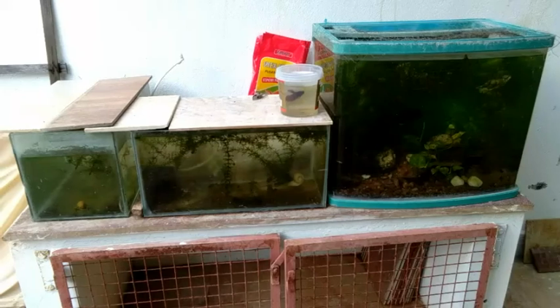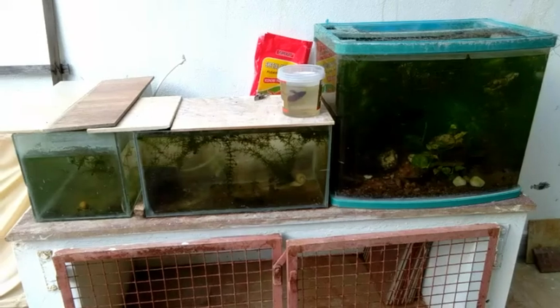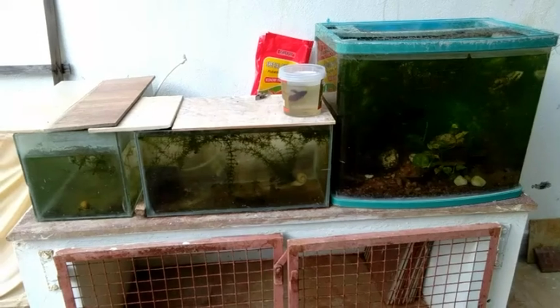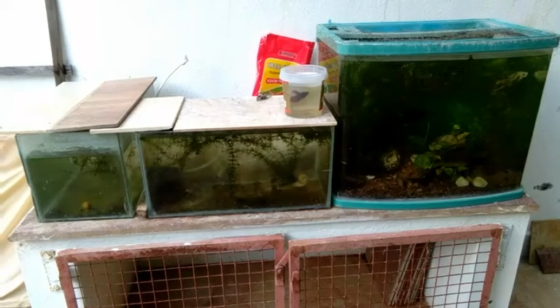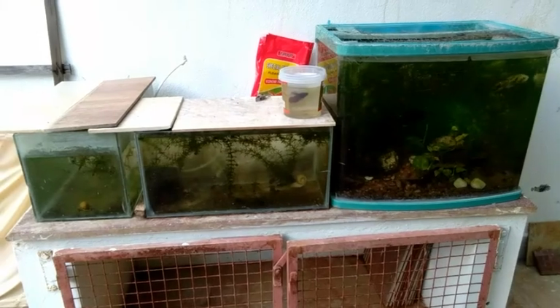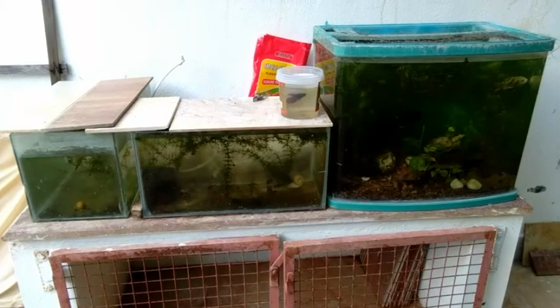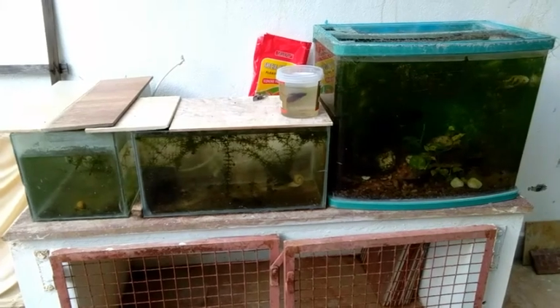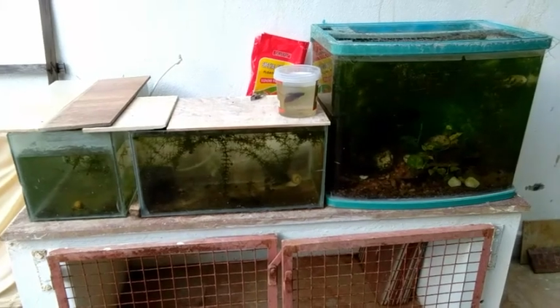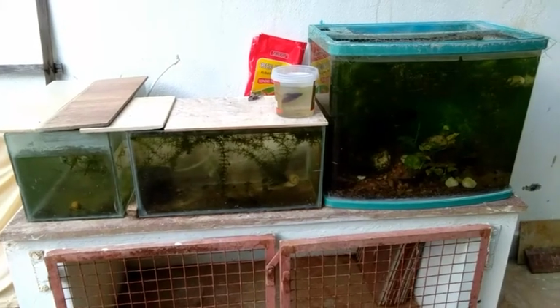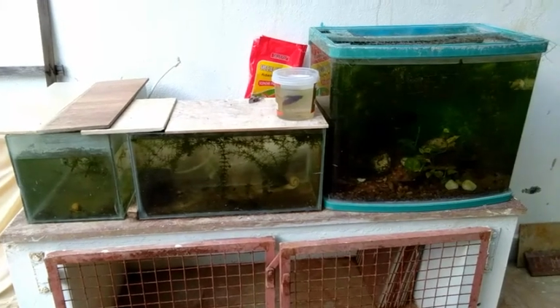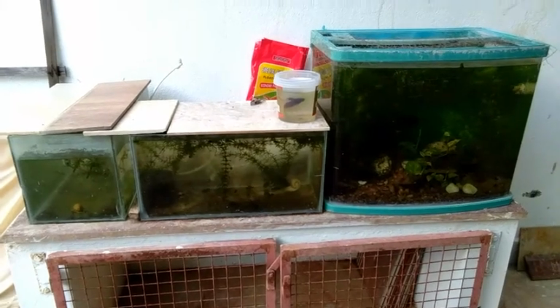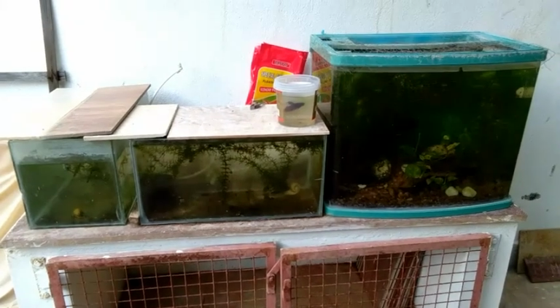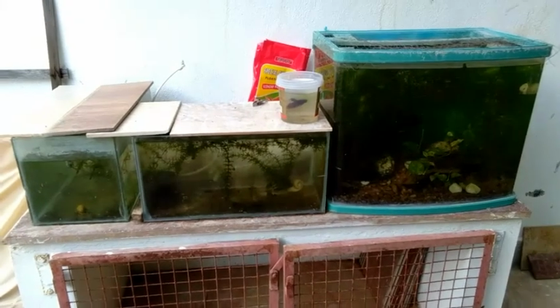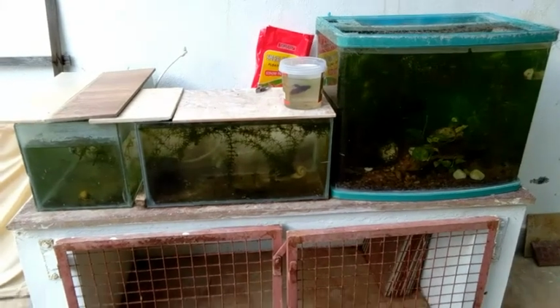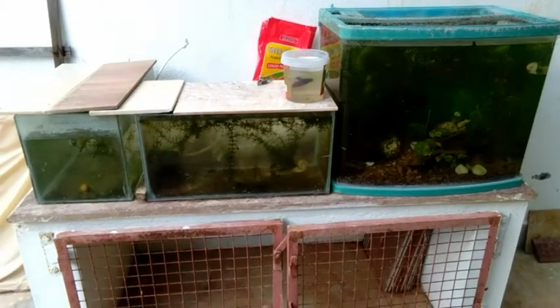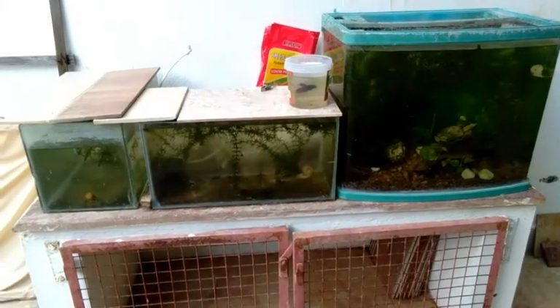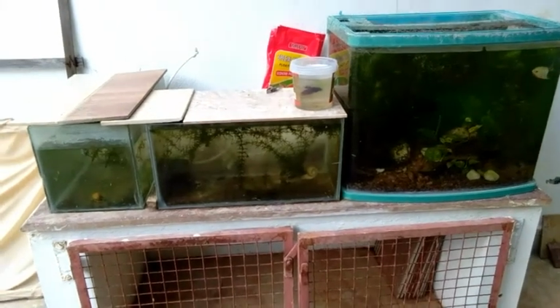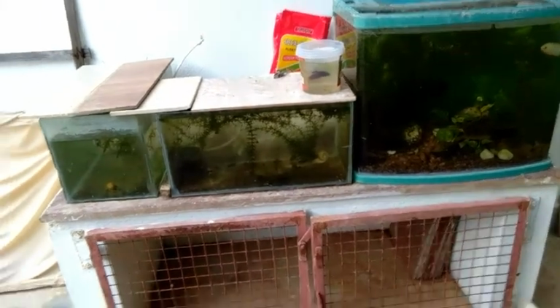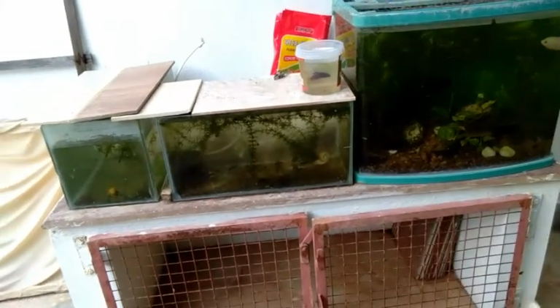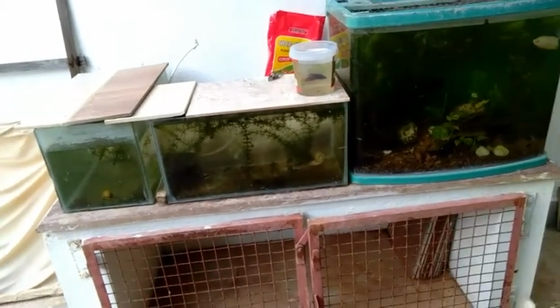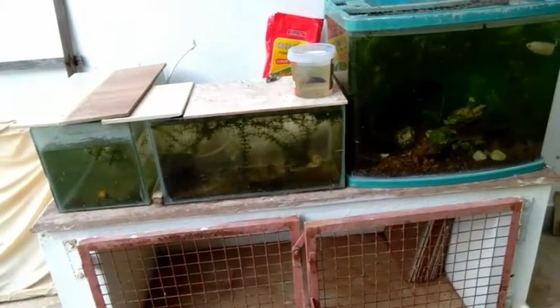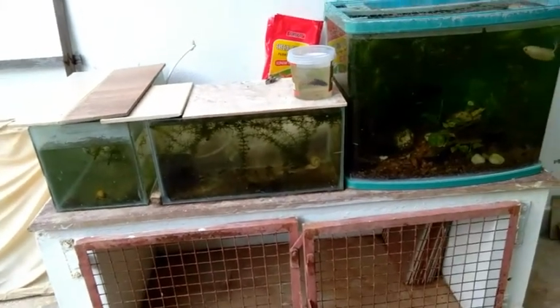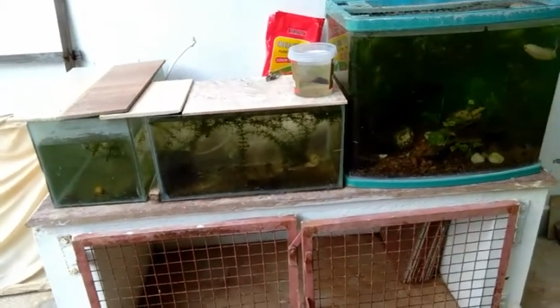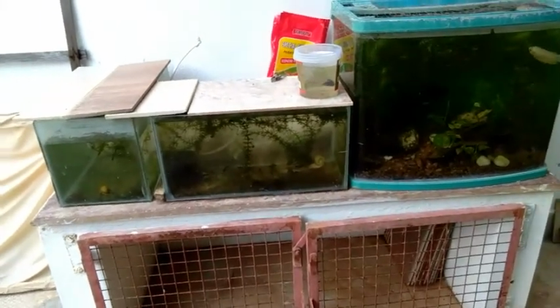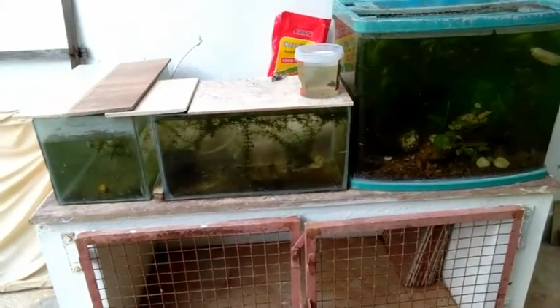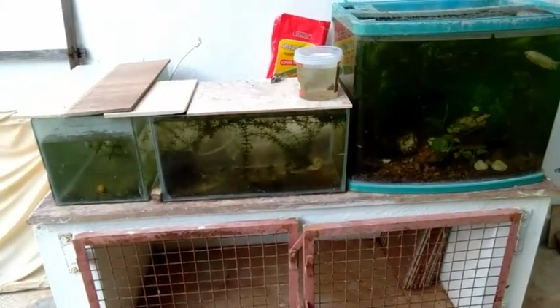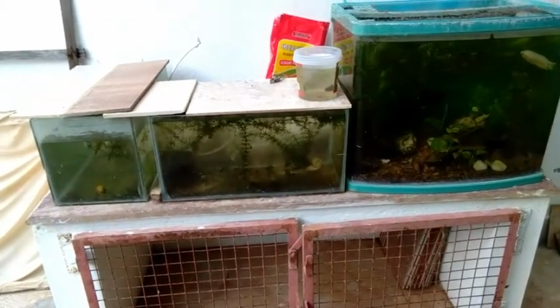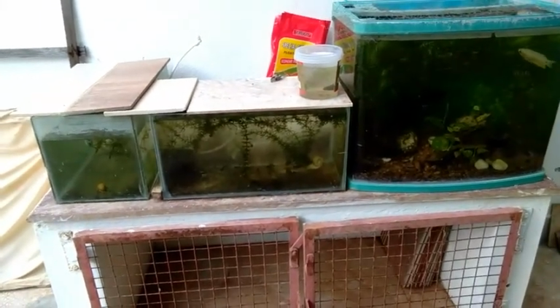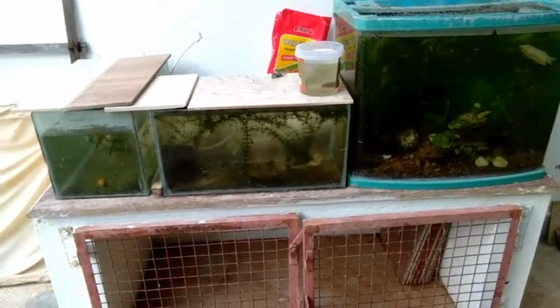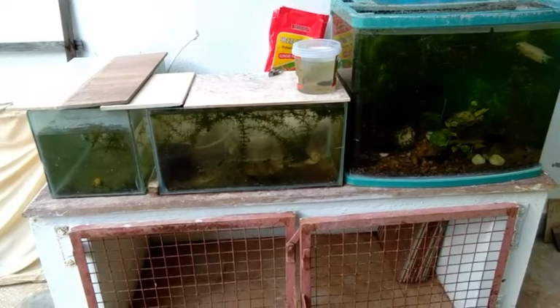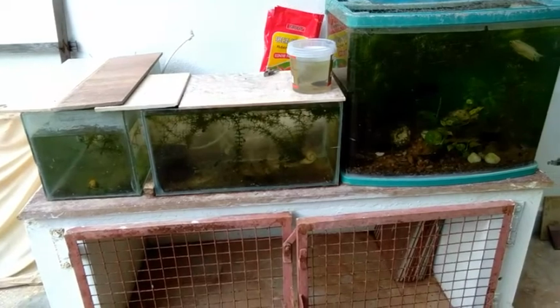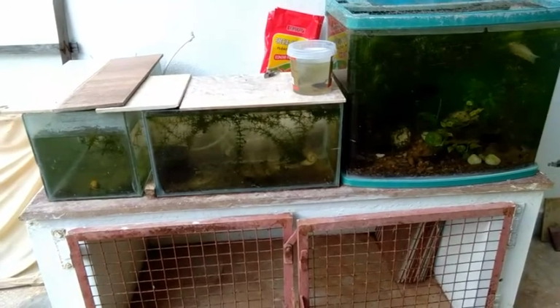Hi friends, welcome back to my channel. In this video, we will talk about fish in wheat.